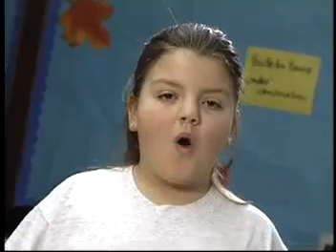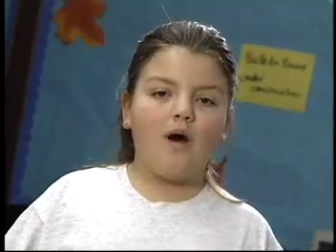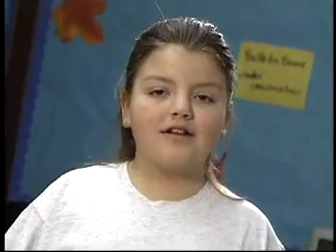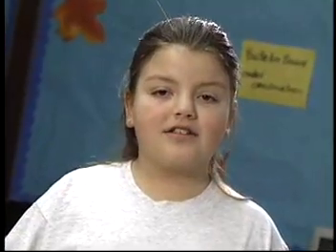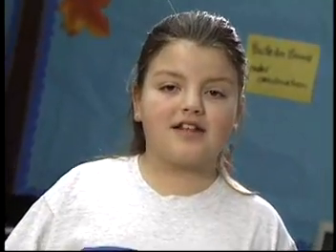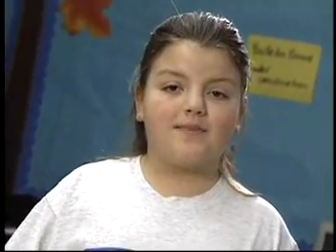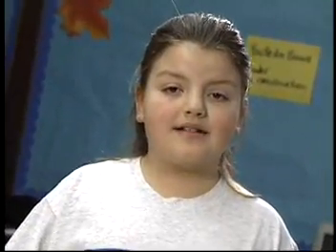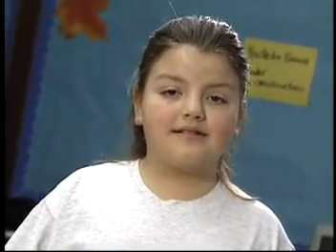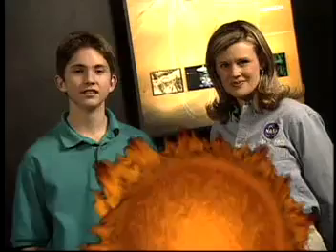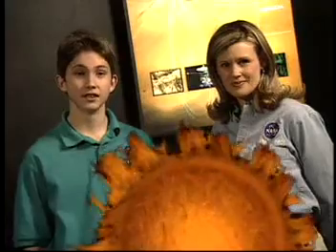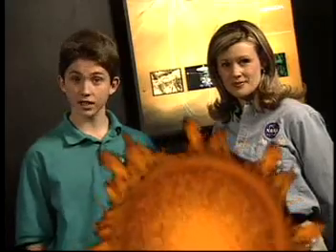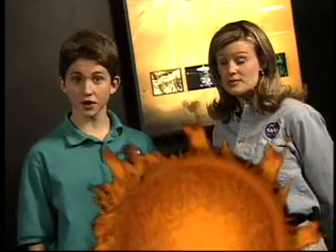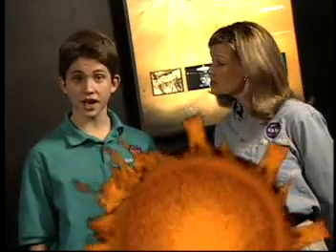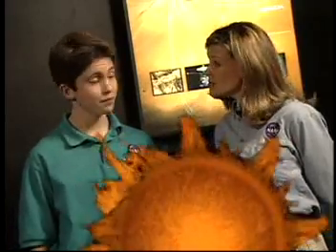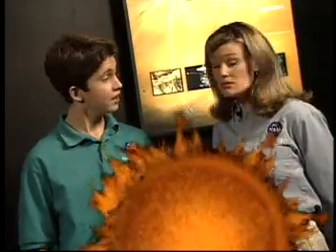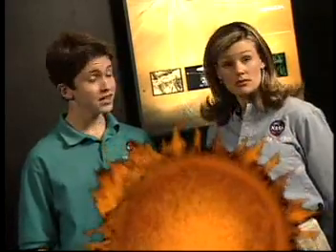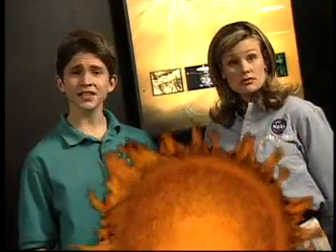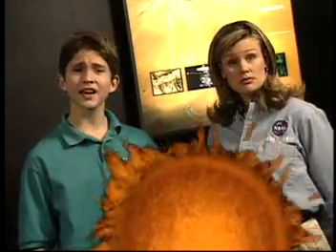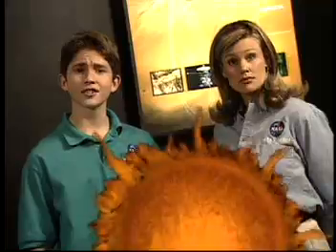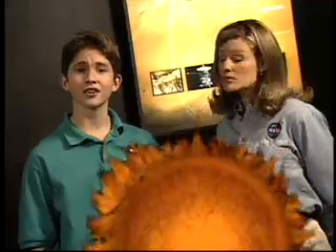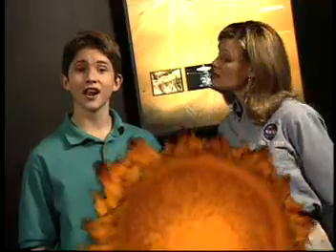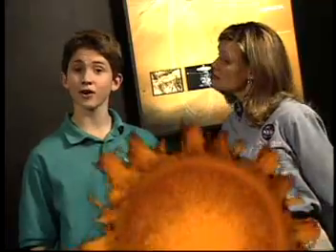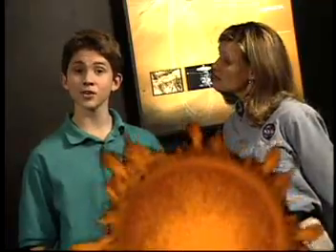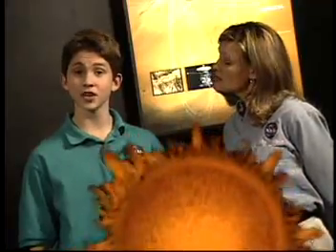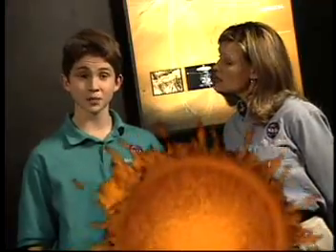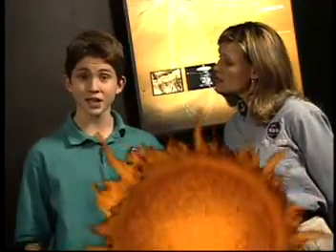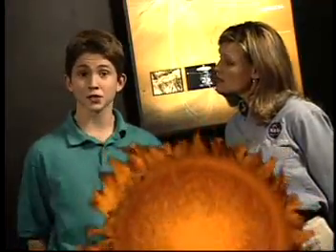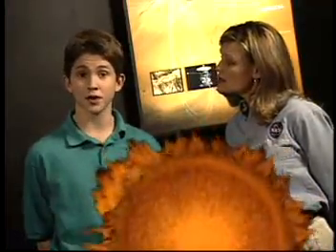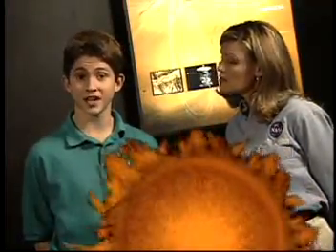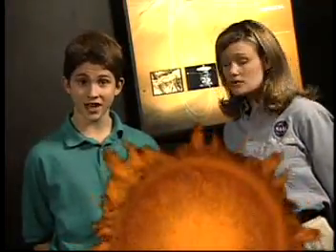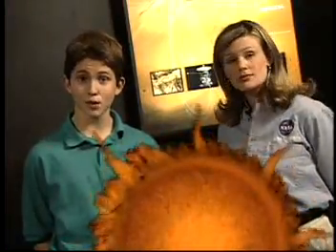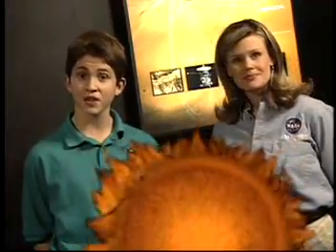What are sunspots? Let's find out. NASA Goddard's Dr. Eric Christian has some answers for us at the Naval Observatory.